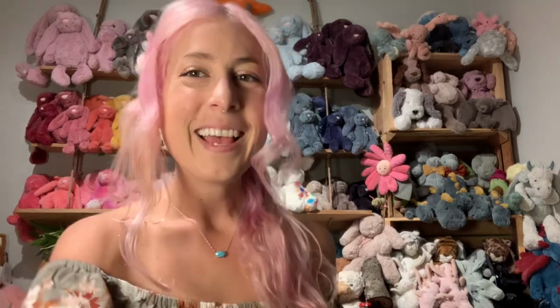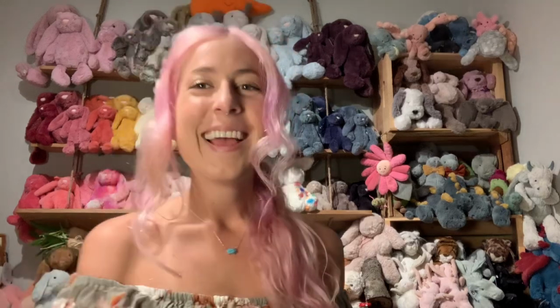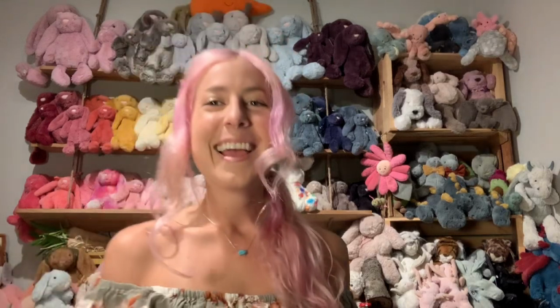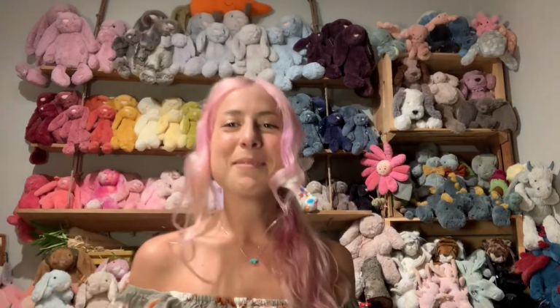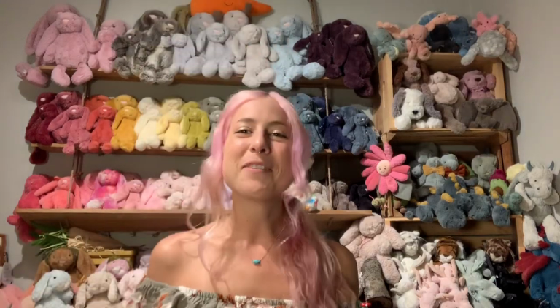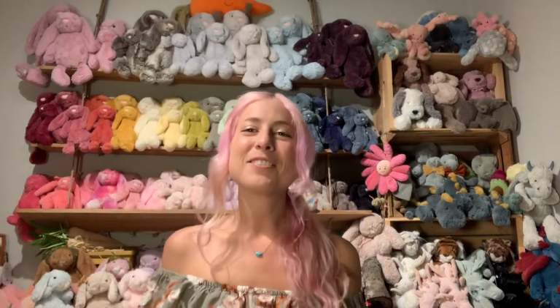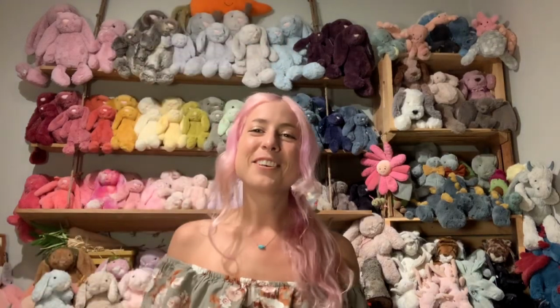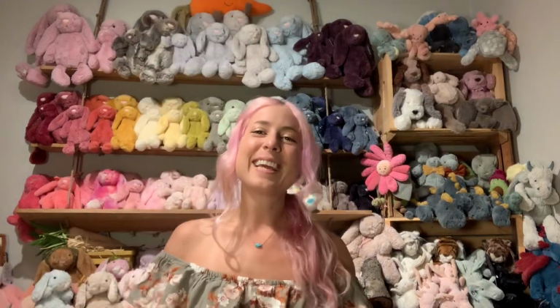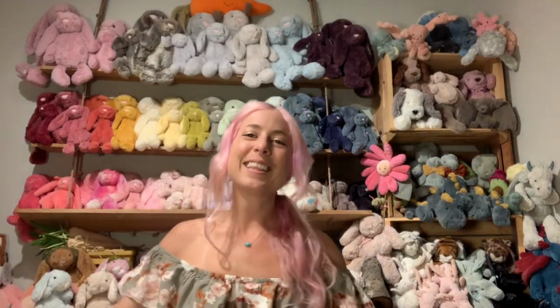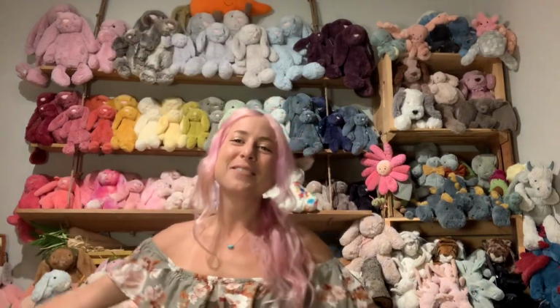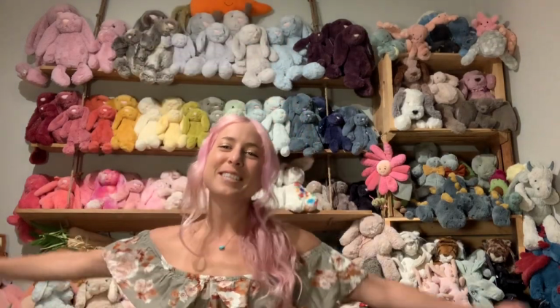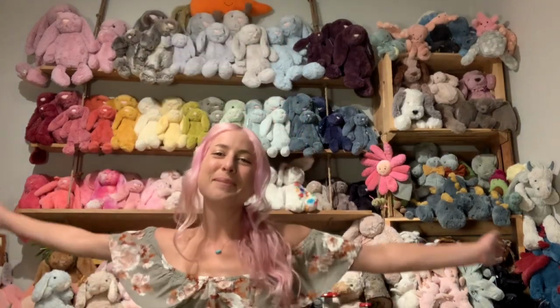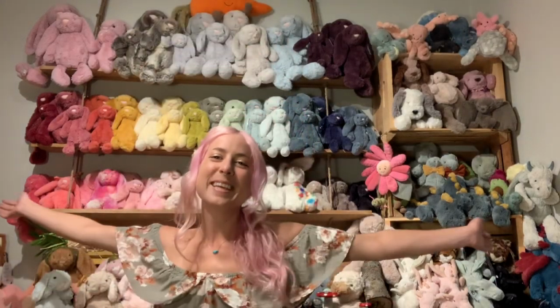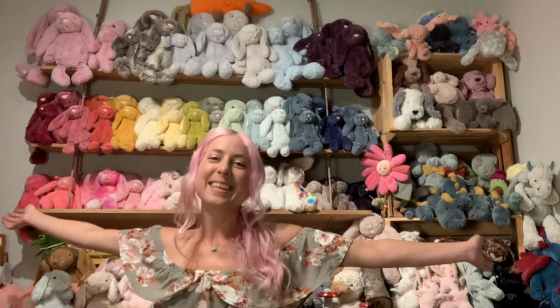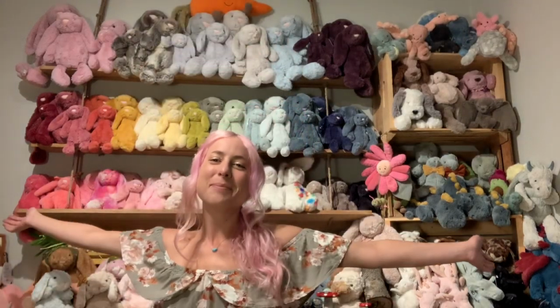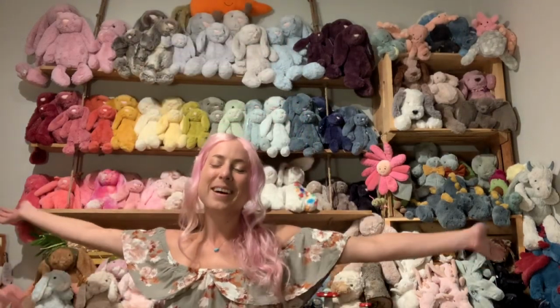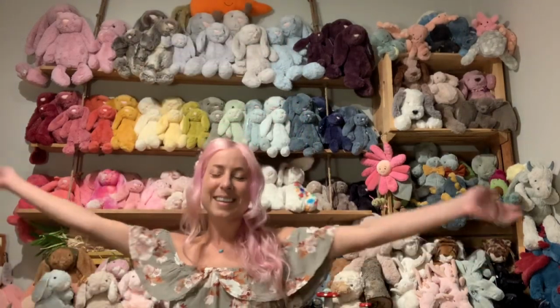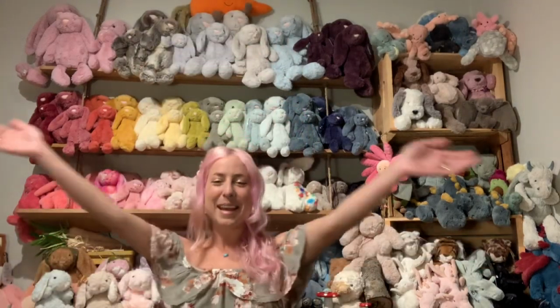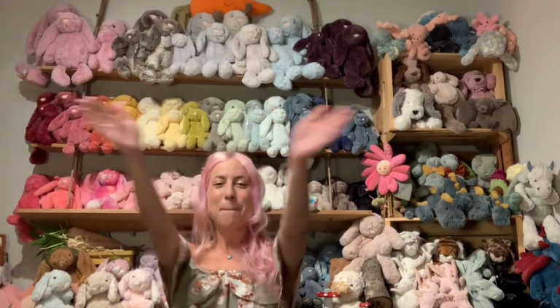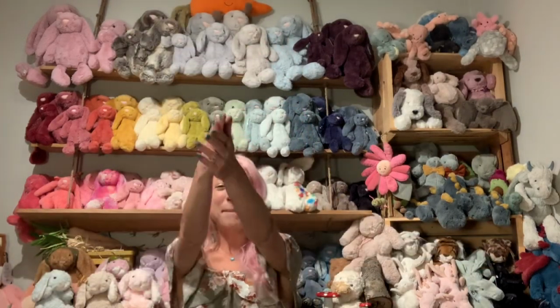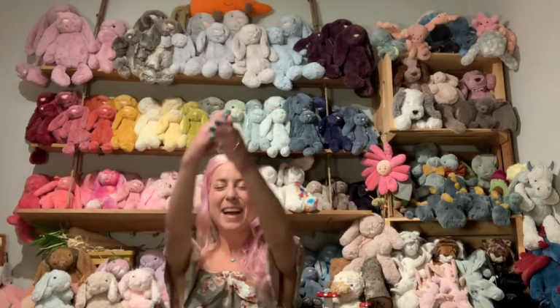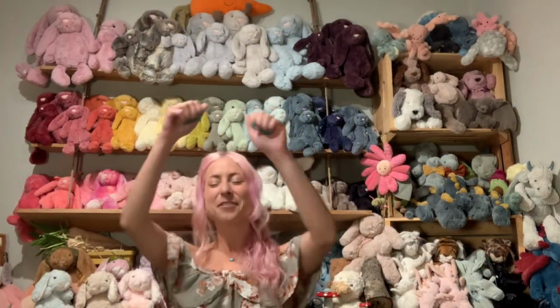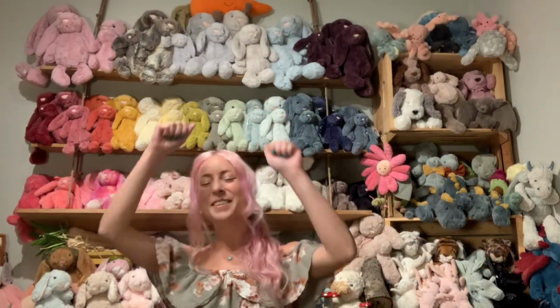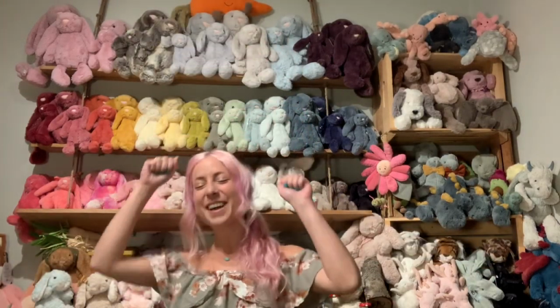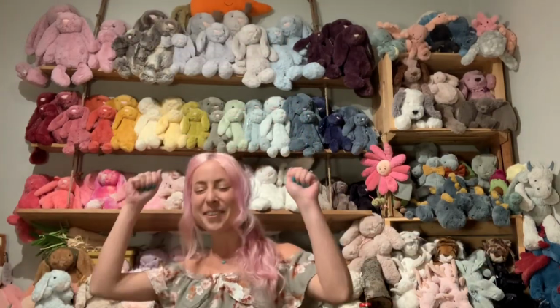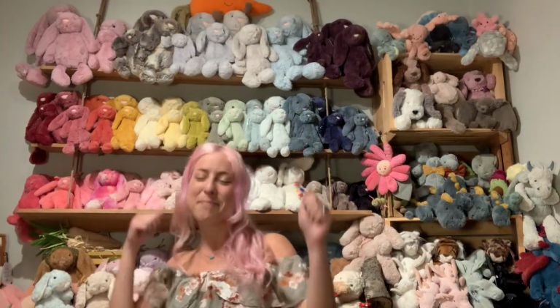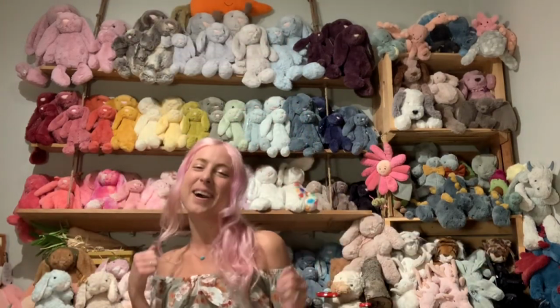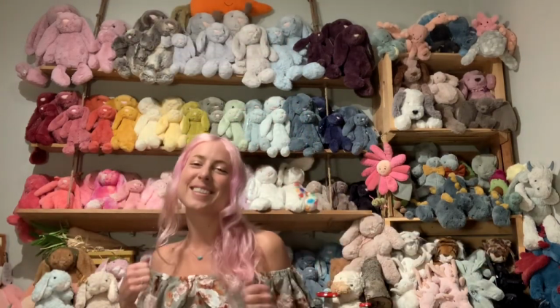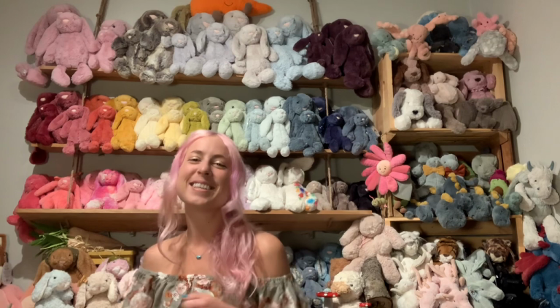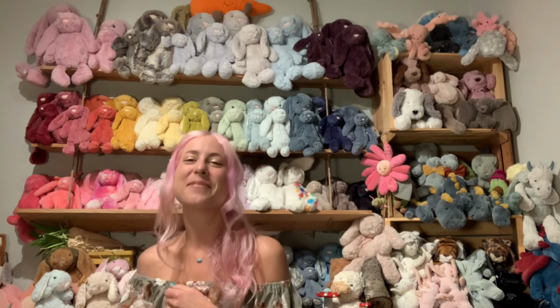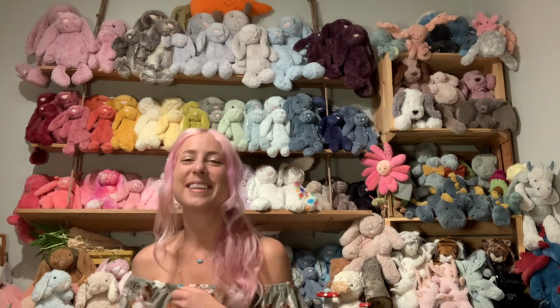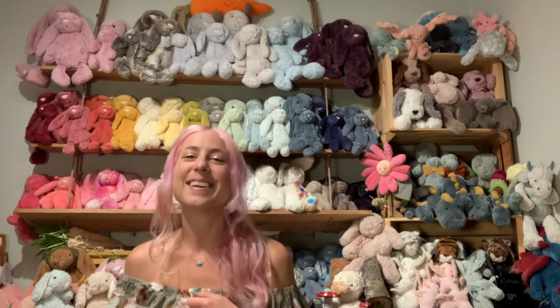Hey, my fellow Jolly Cat lovers, it's me, Little Bug, and I am back for another unboxing video!